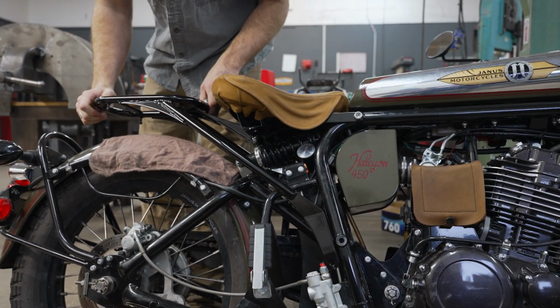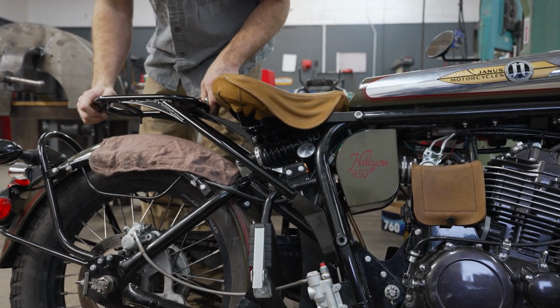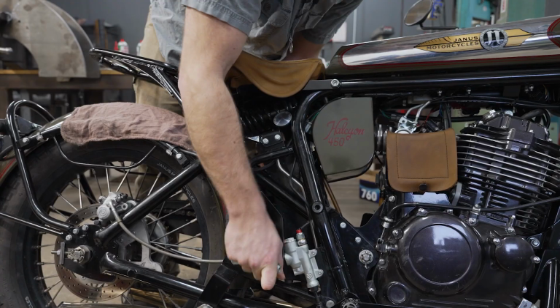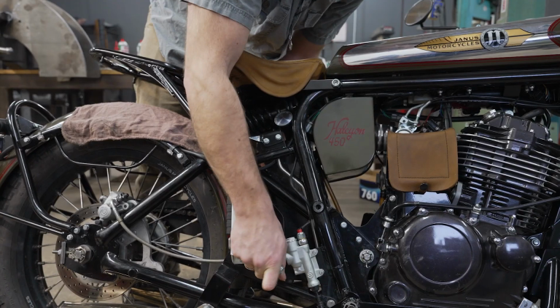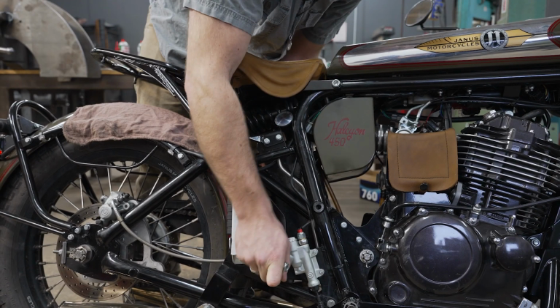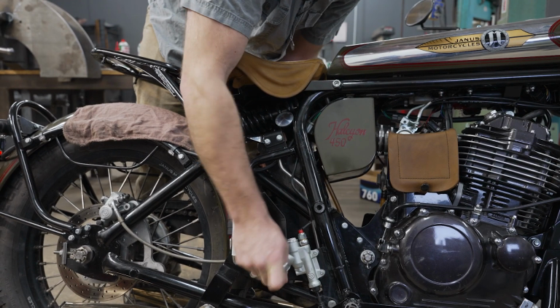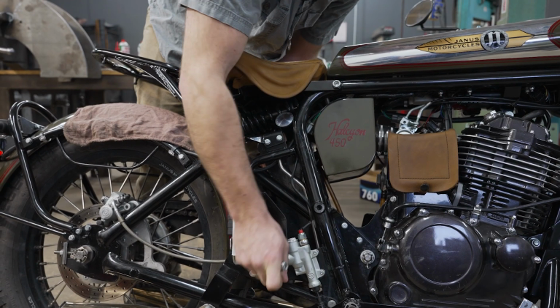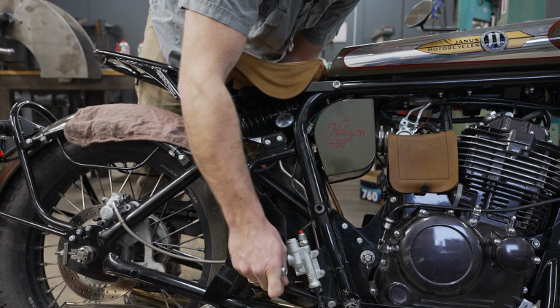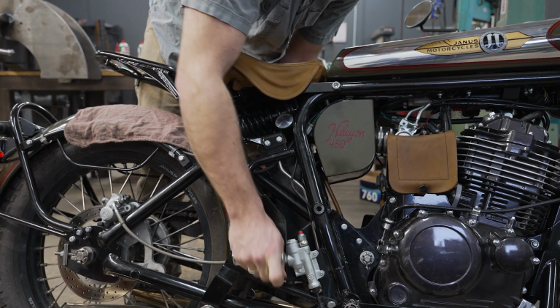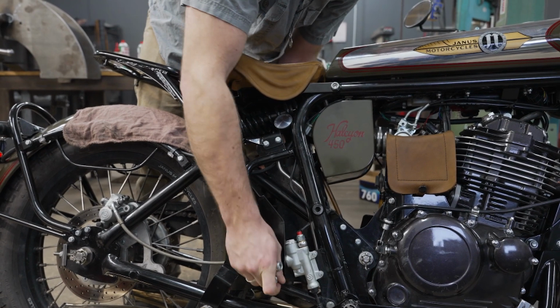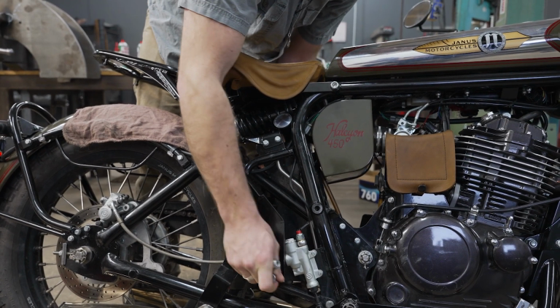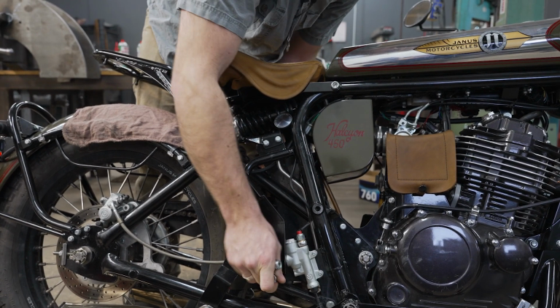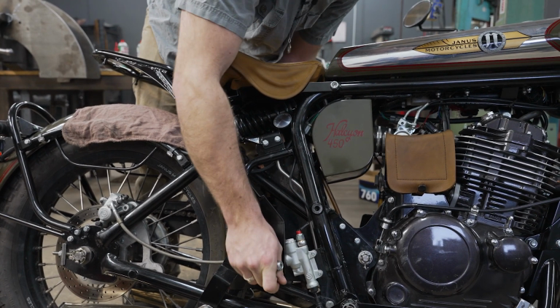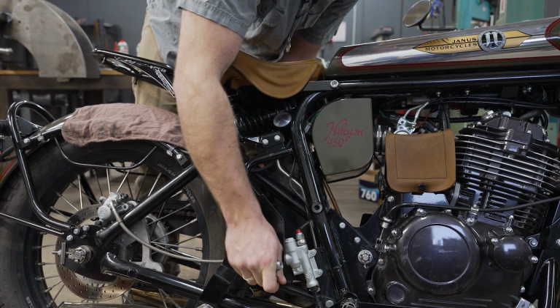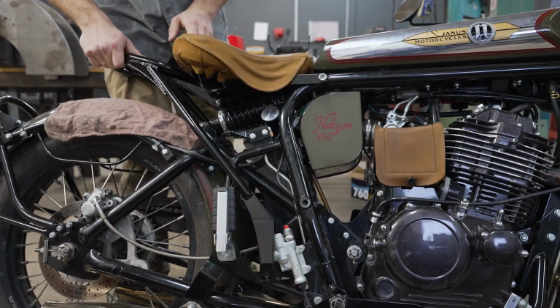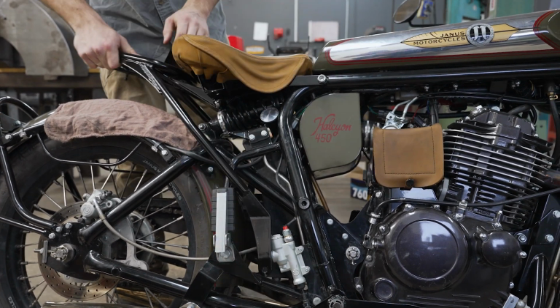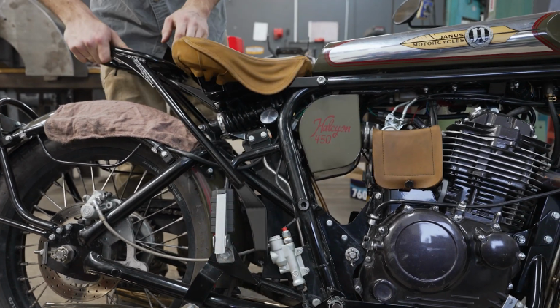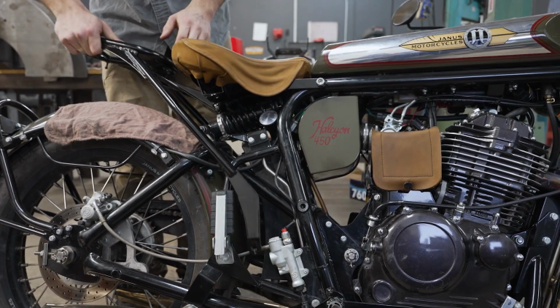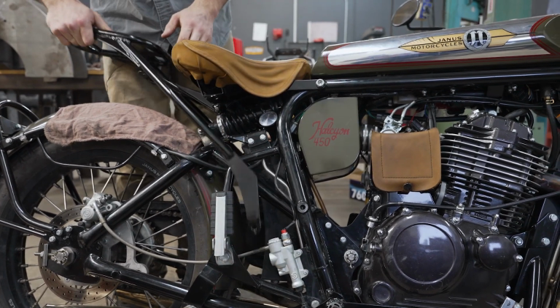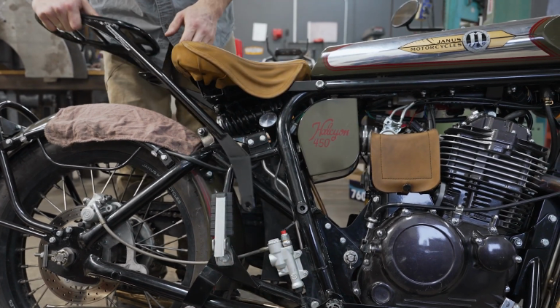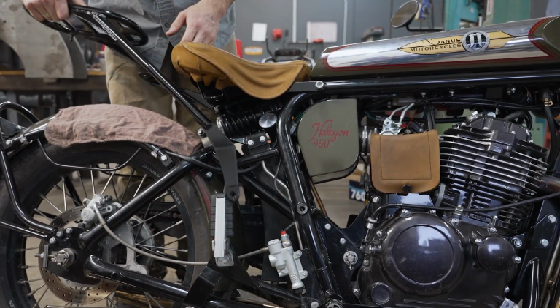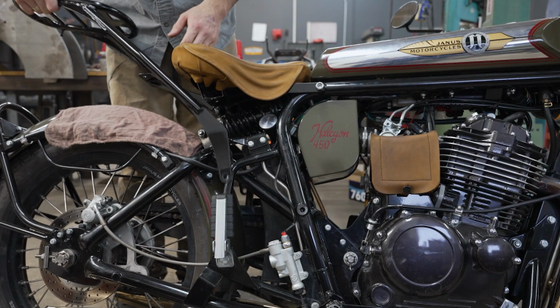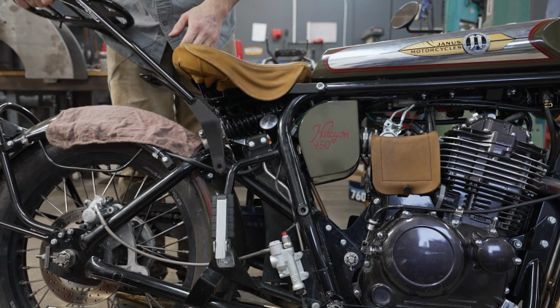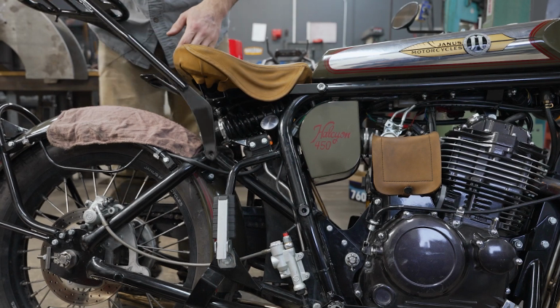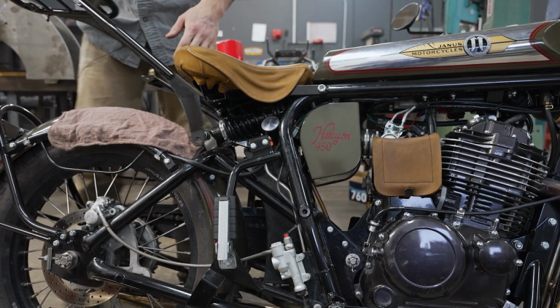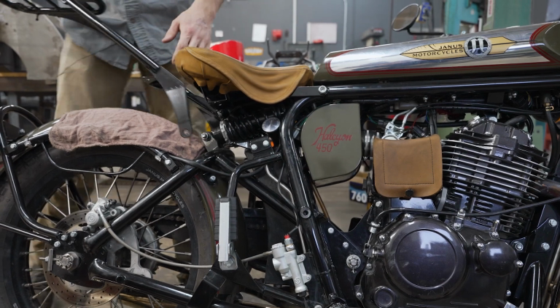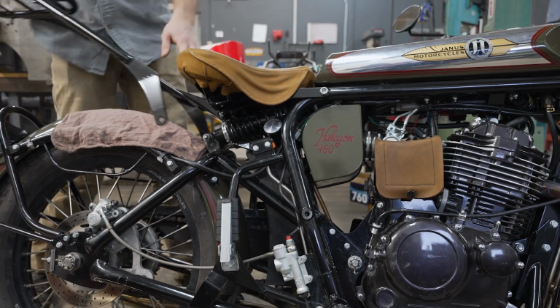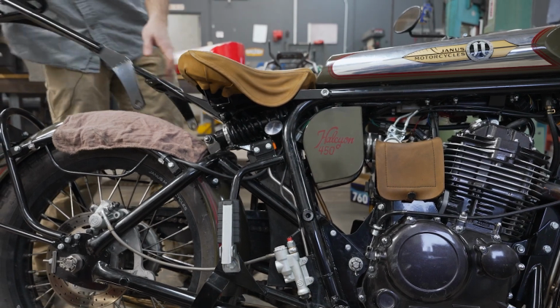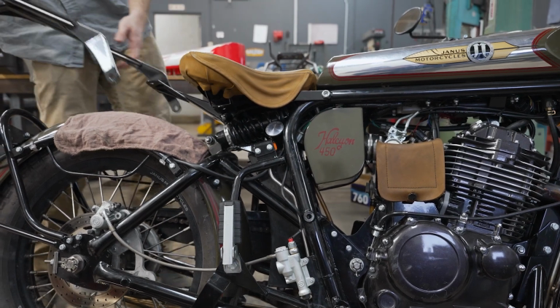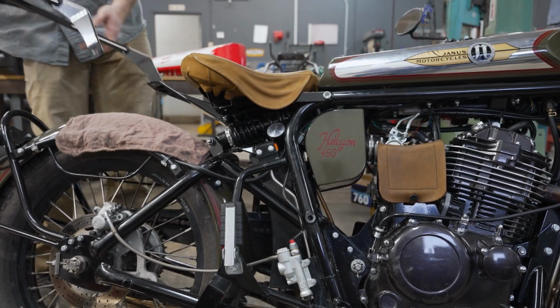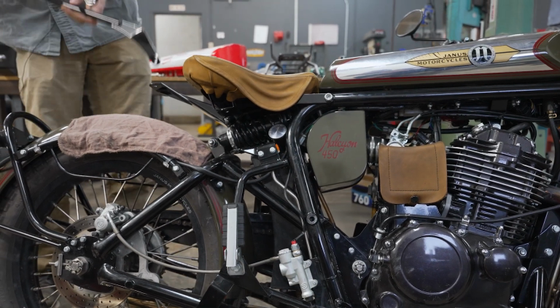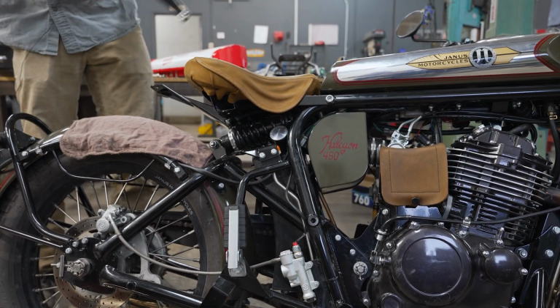I got some powder coat in that hole — that's proof we haven't assembled it yet. This is the first time.